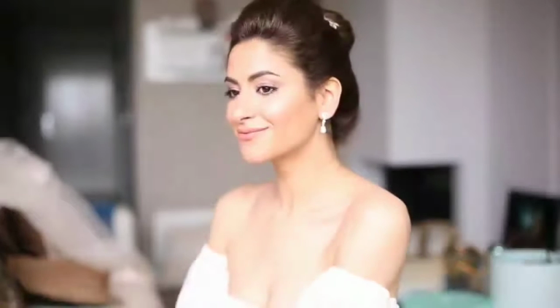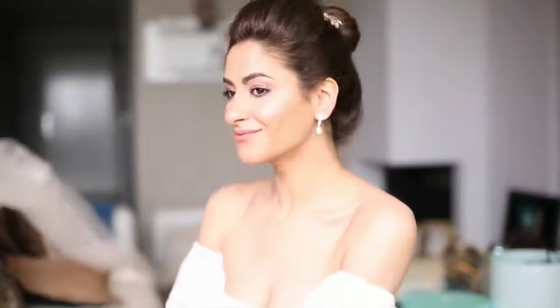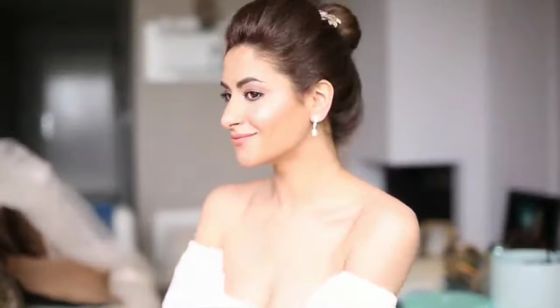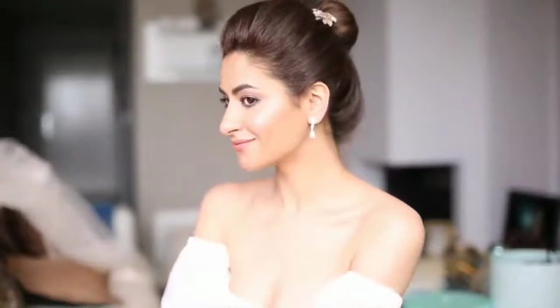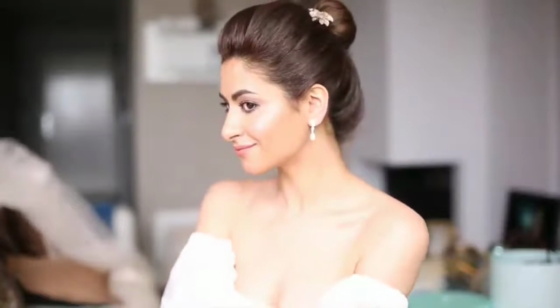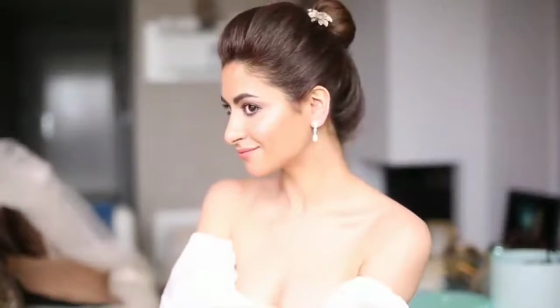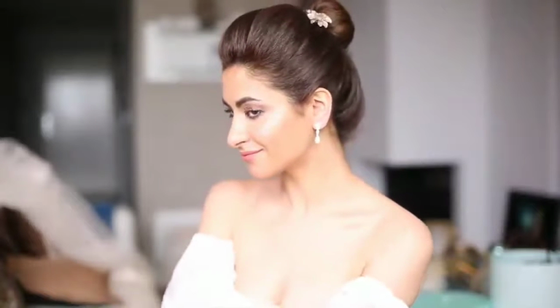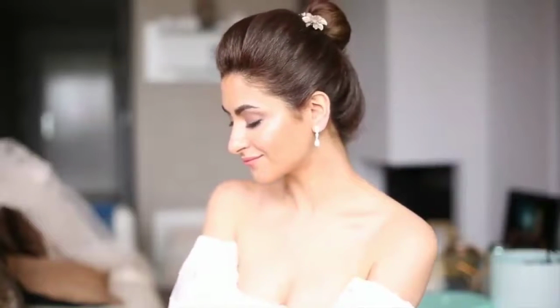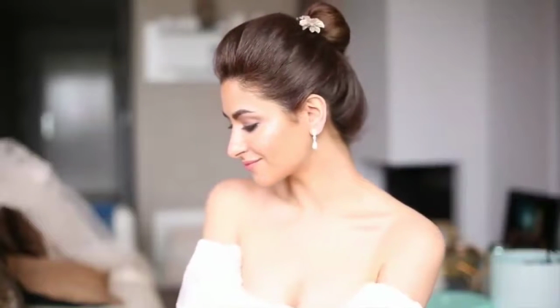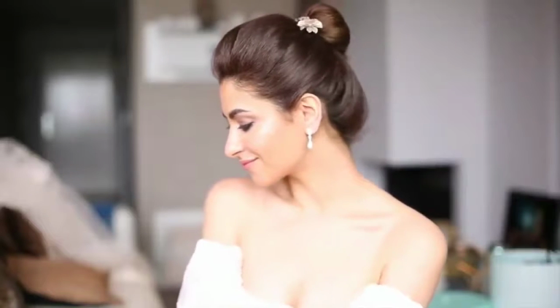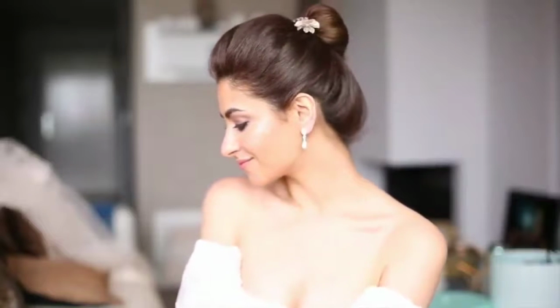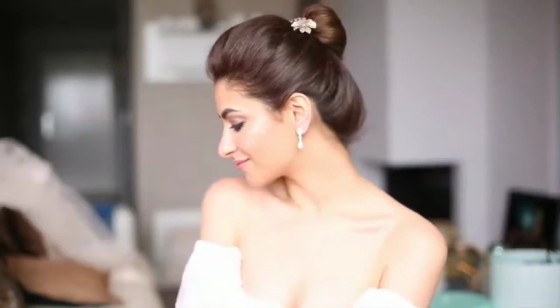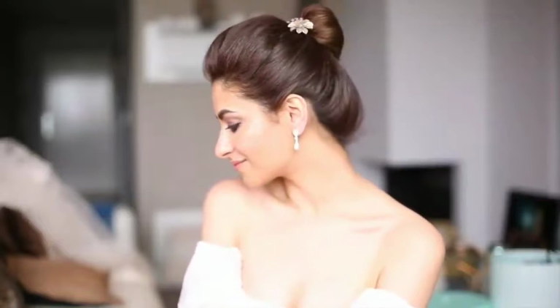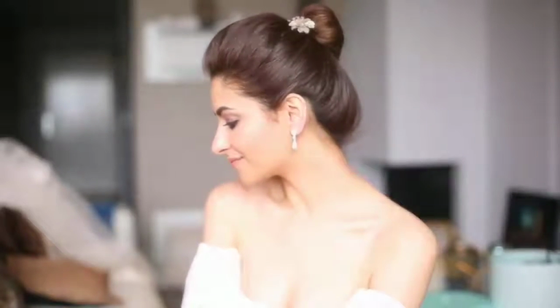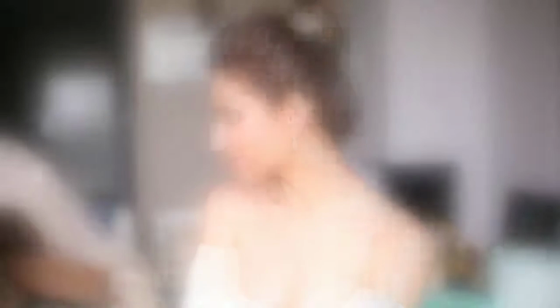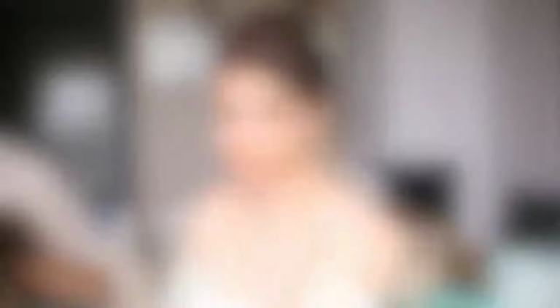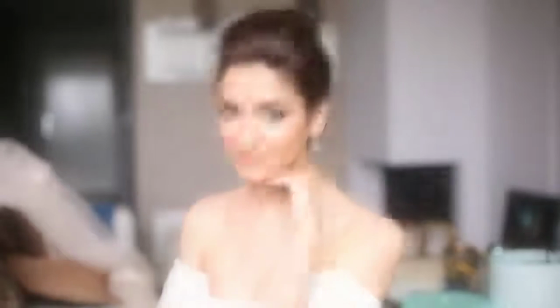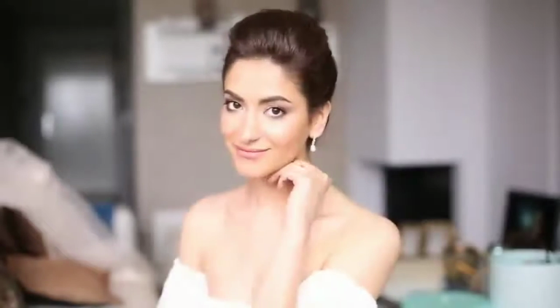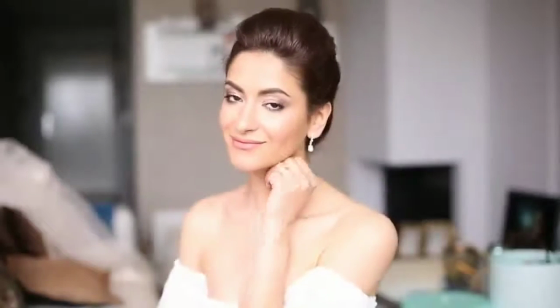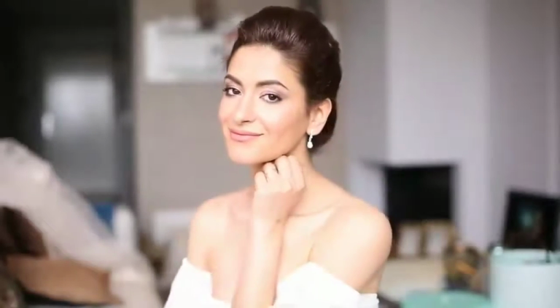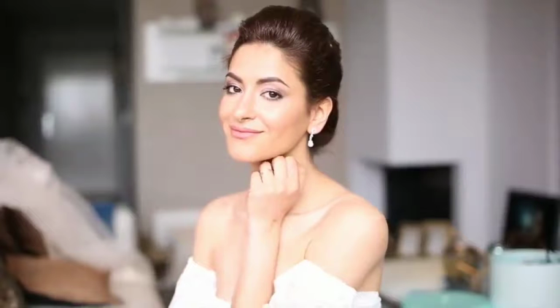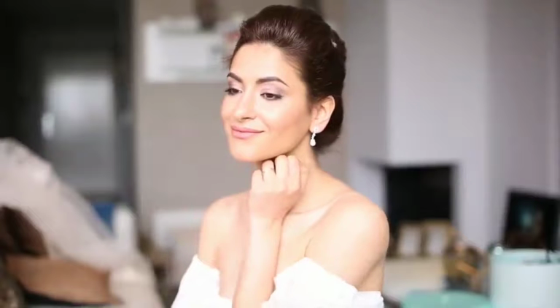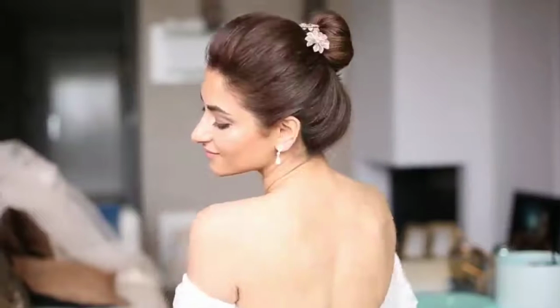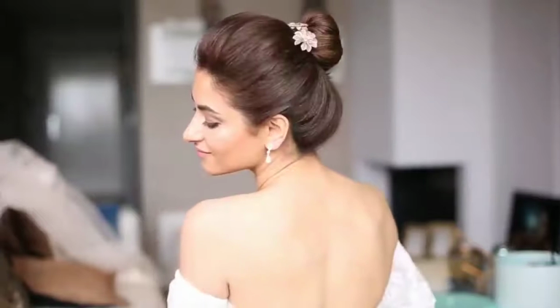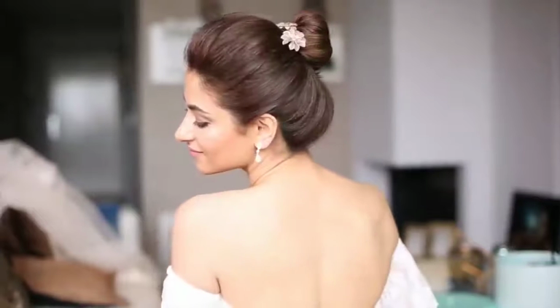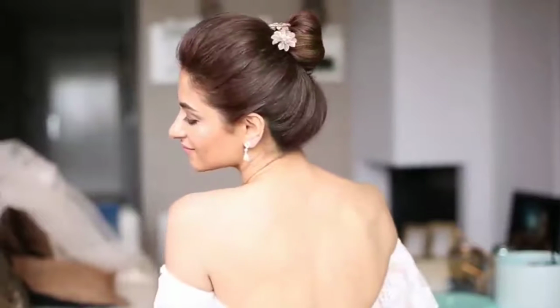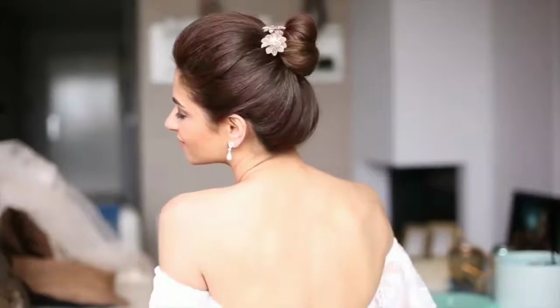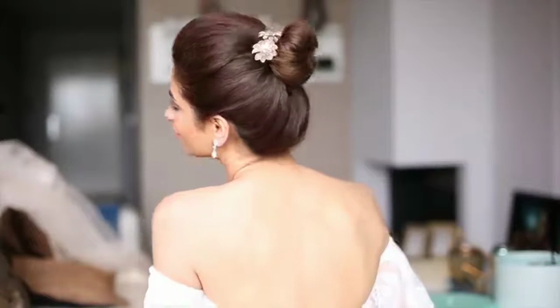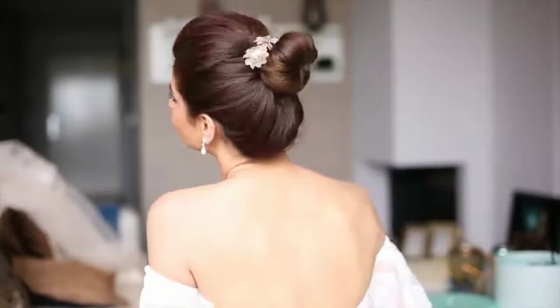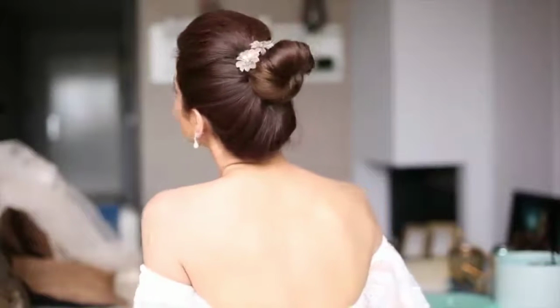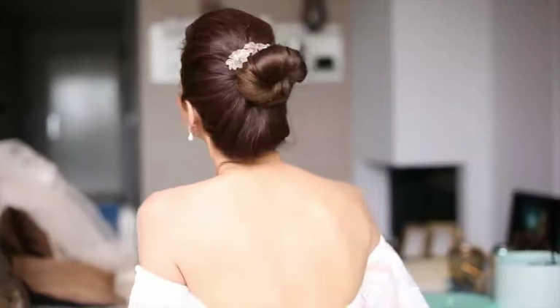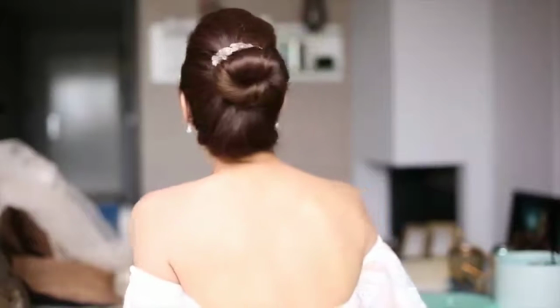The effortless classic bun is always a good idea if you want to keep it very simple yet very chic and sophisticated.